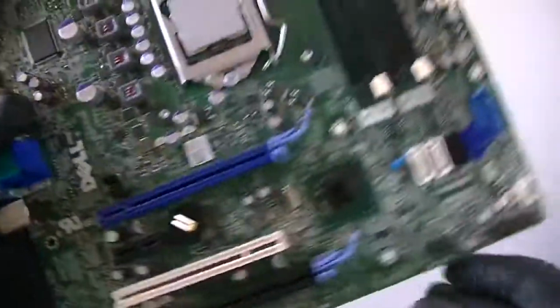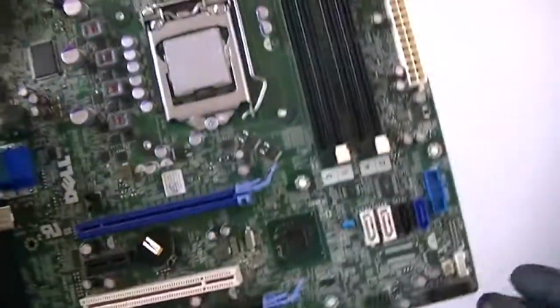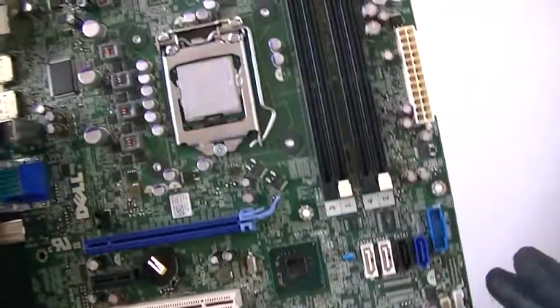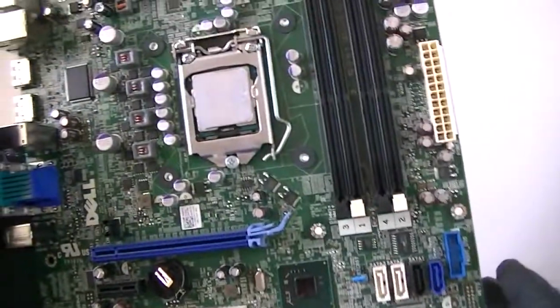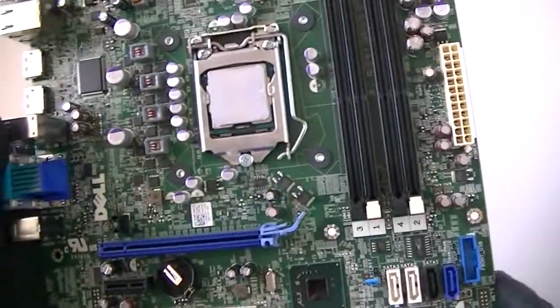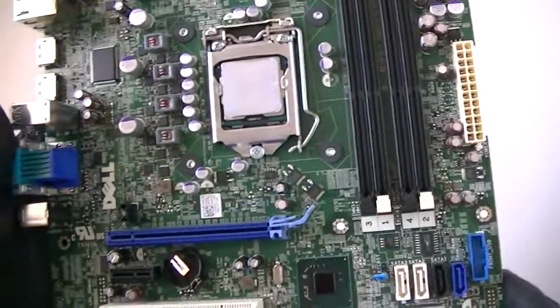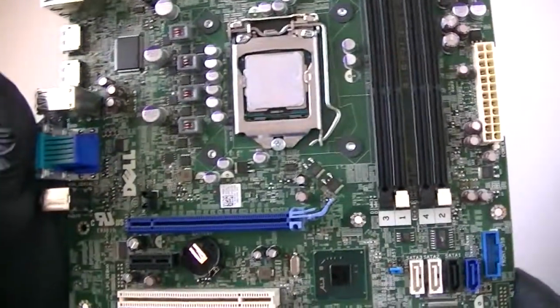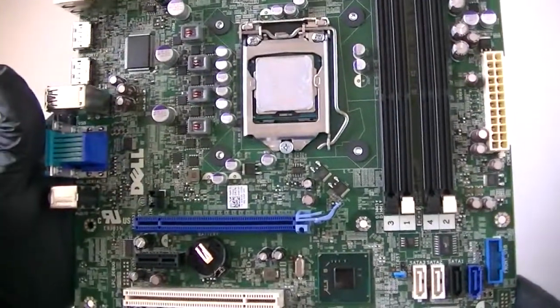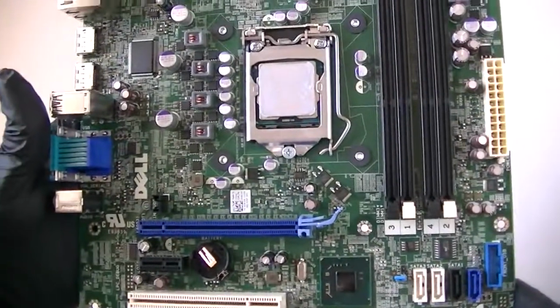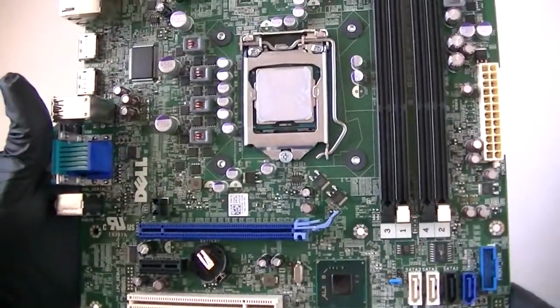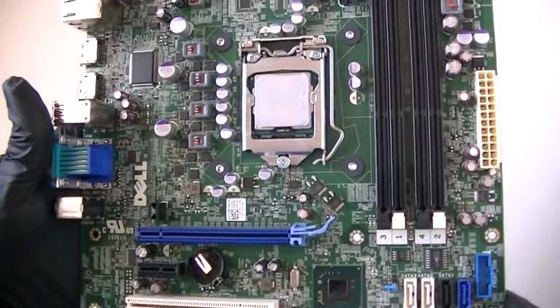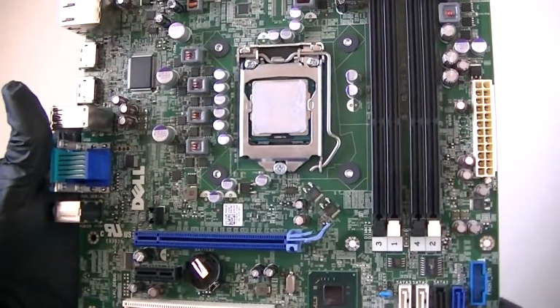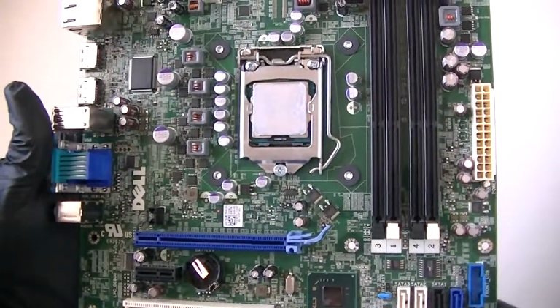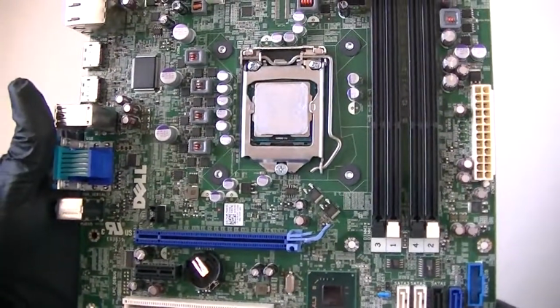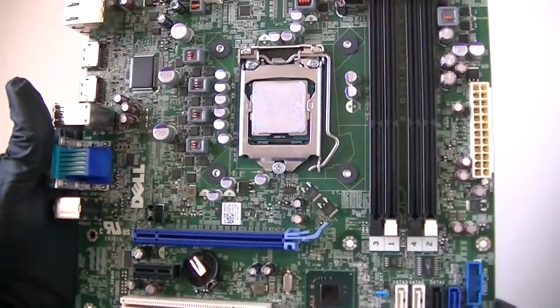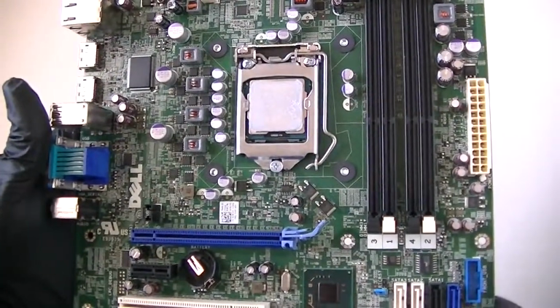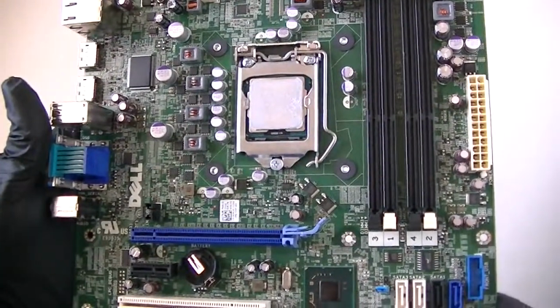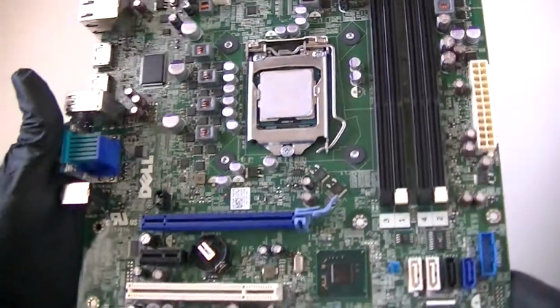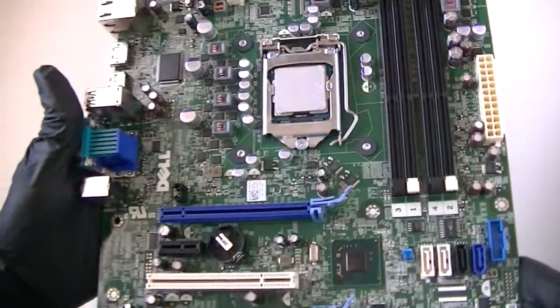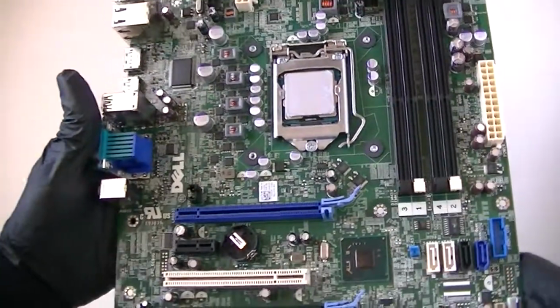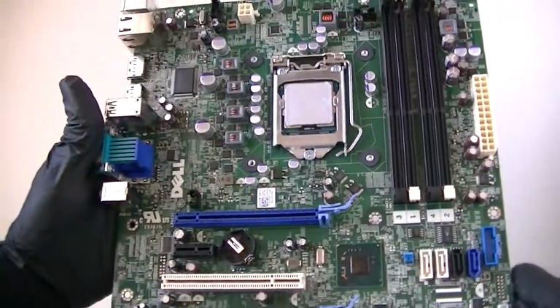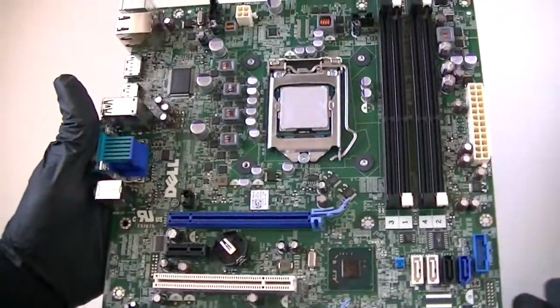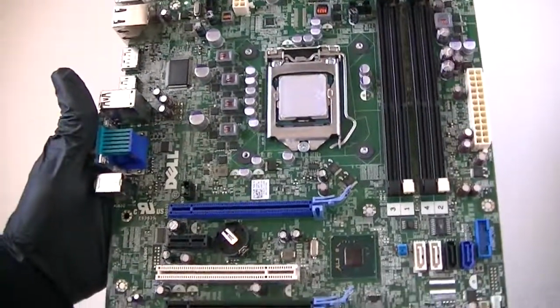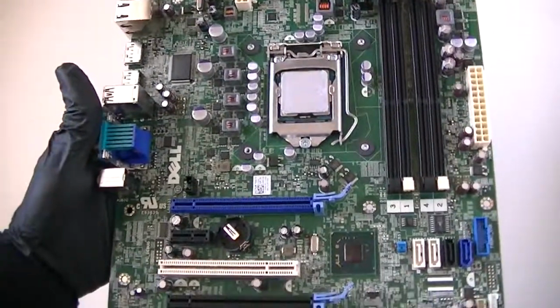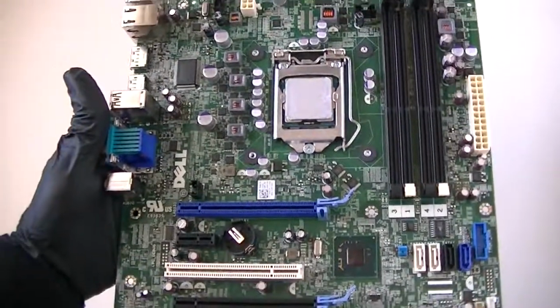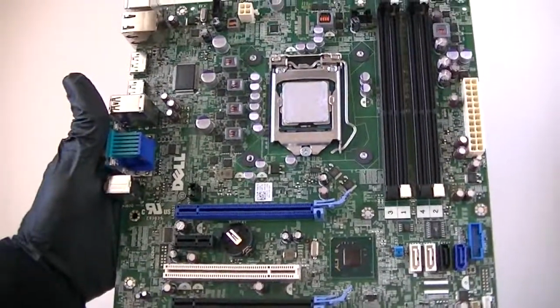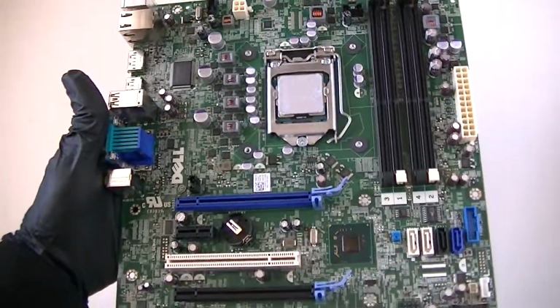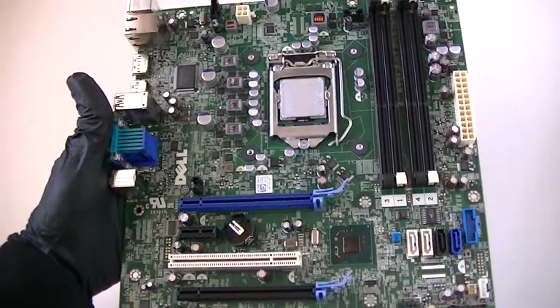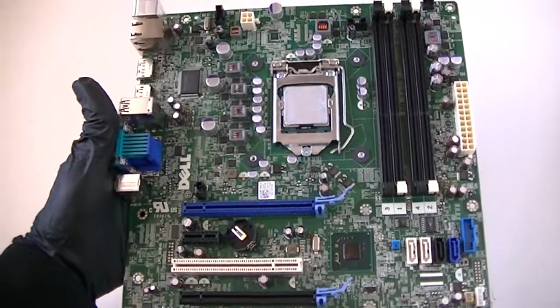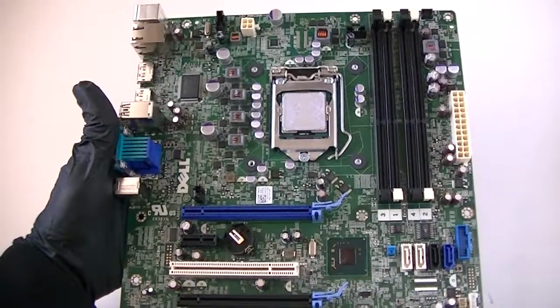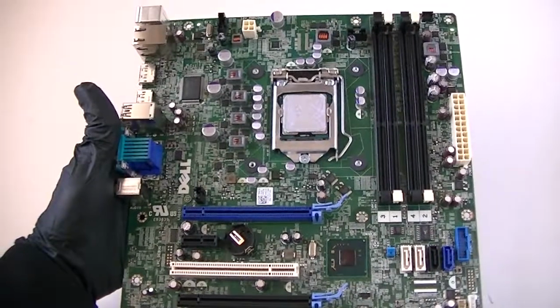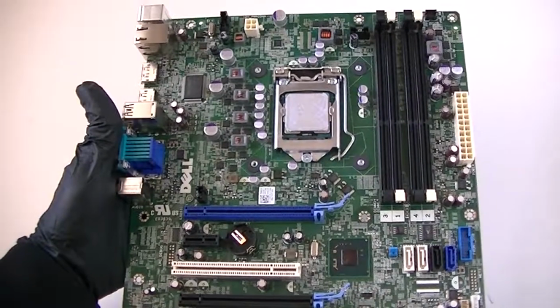And this is again for the Dell Optiplex 7010. This is MXKDI here. Thanks for watching. Bye.